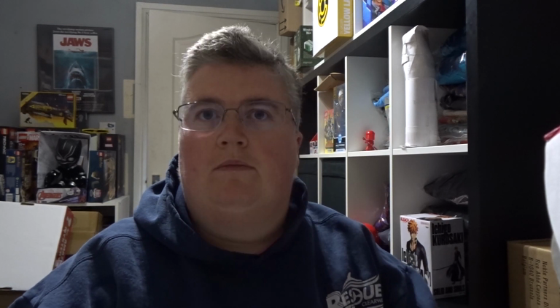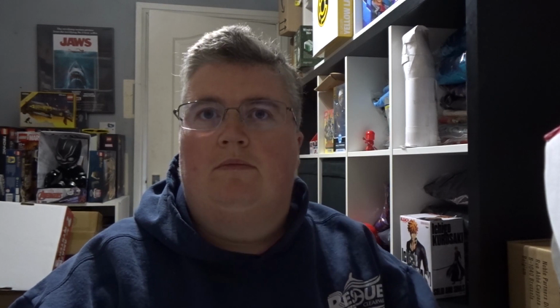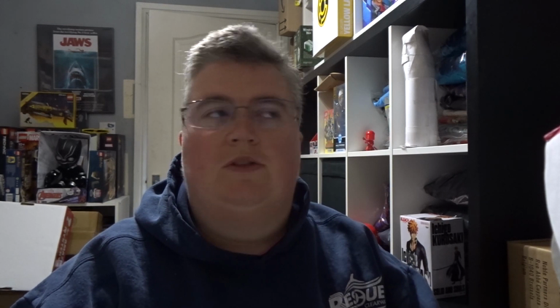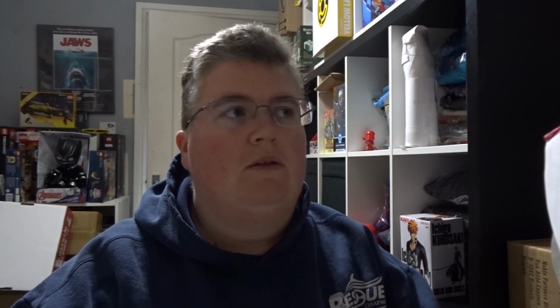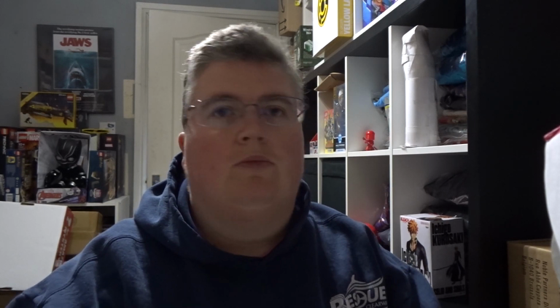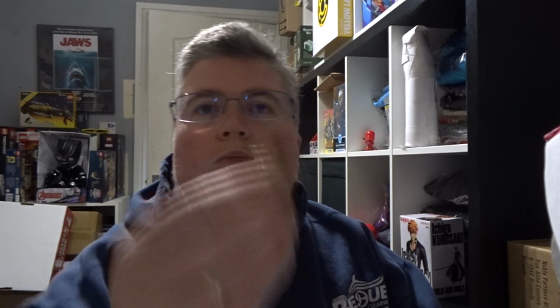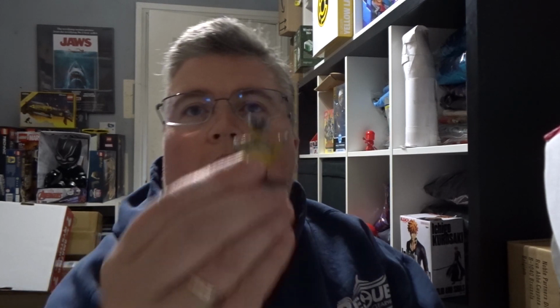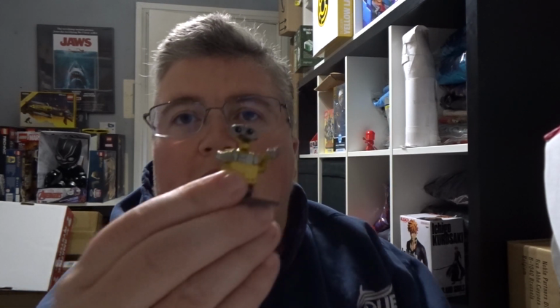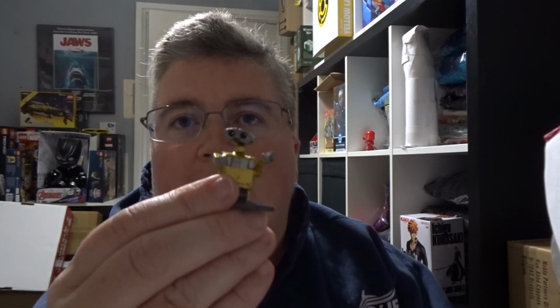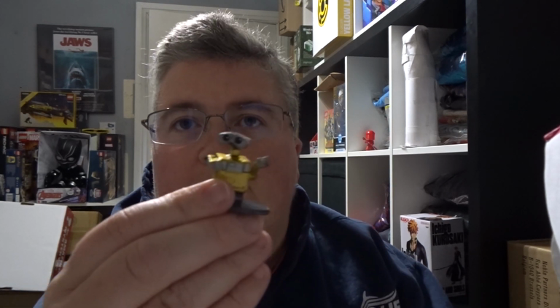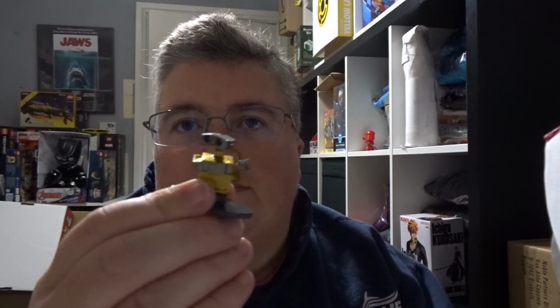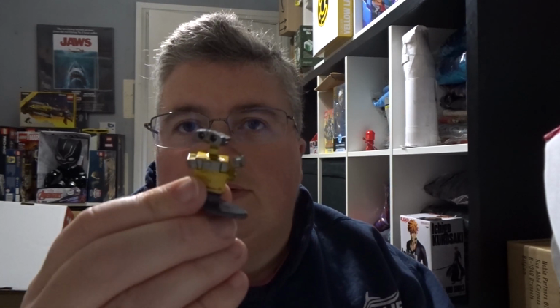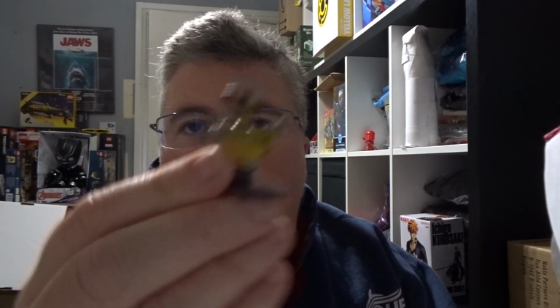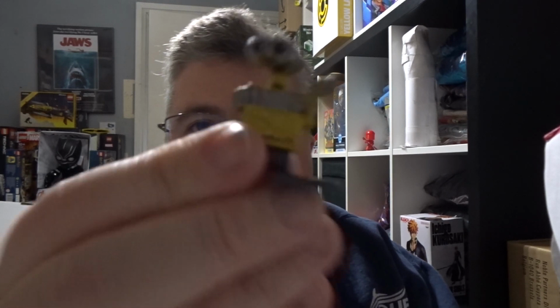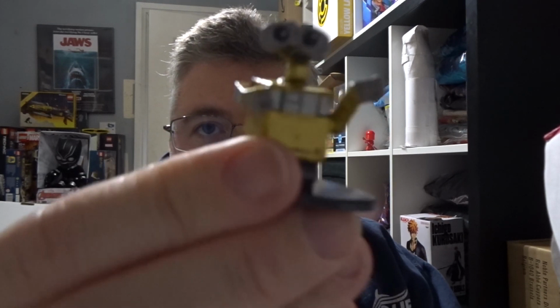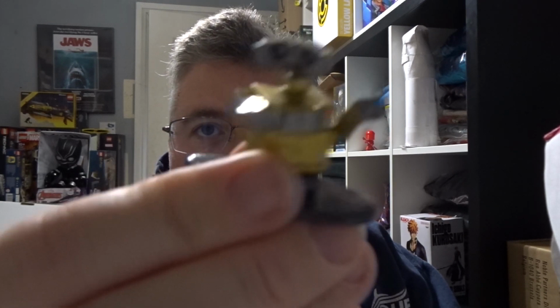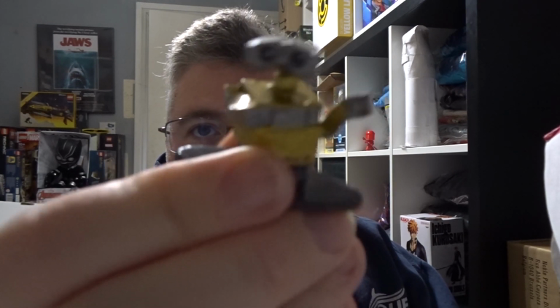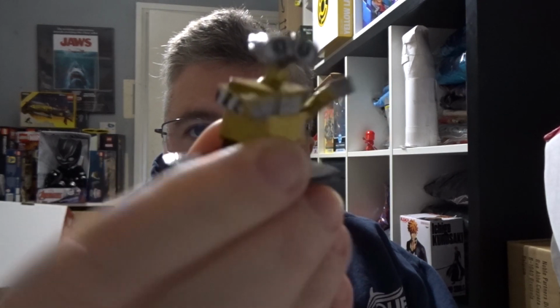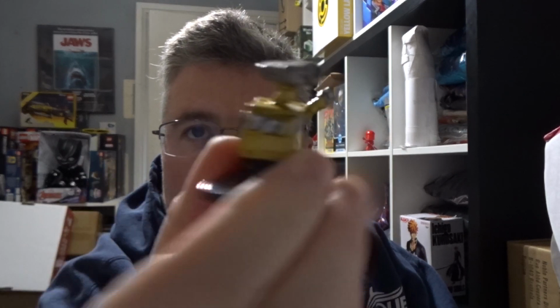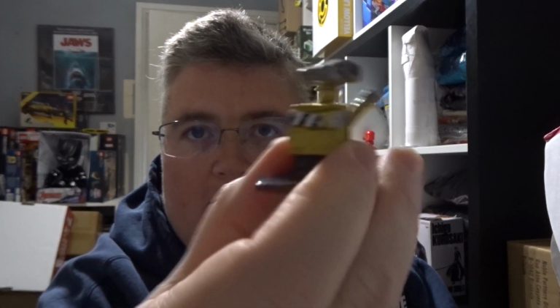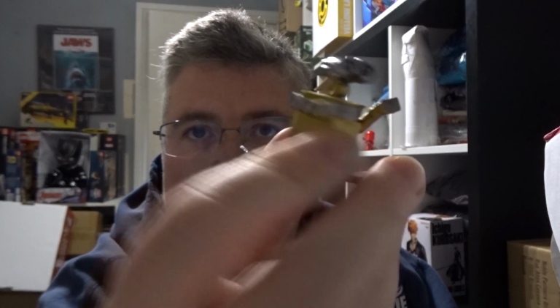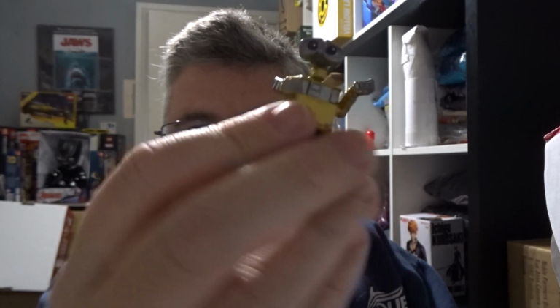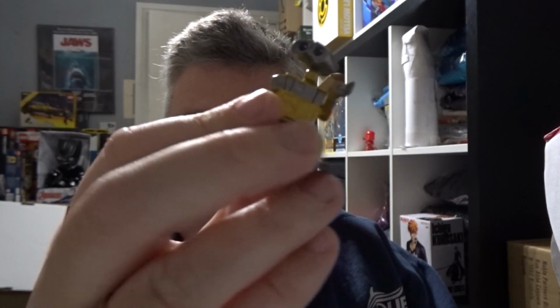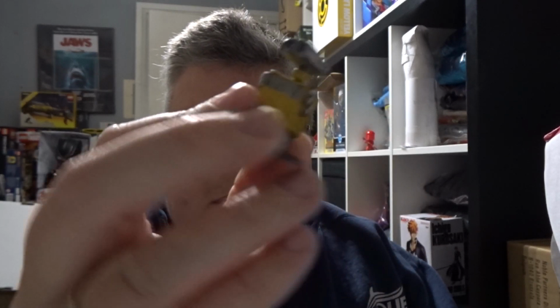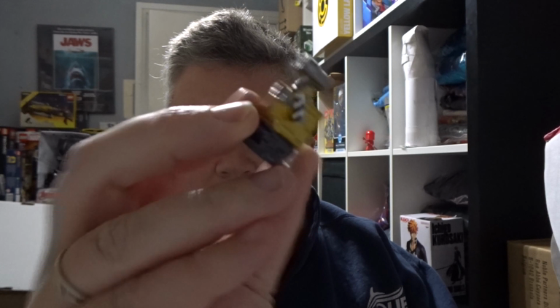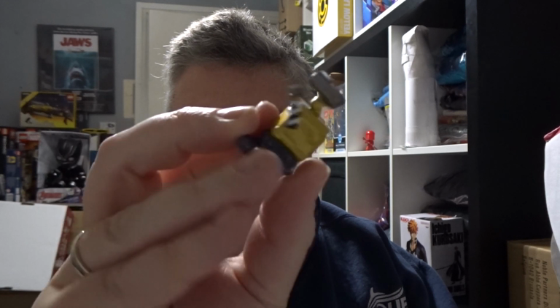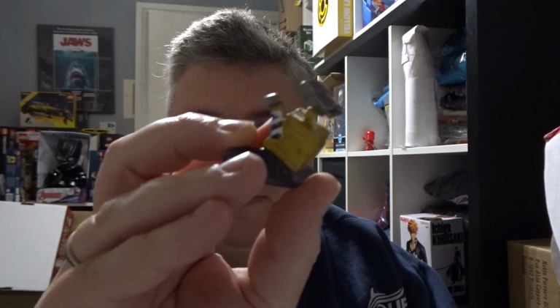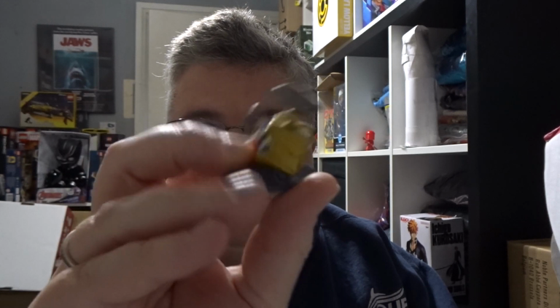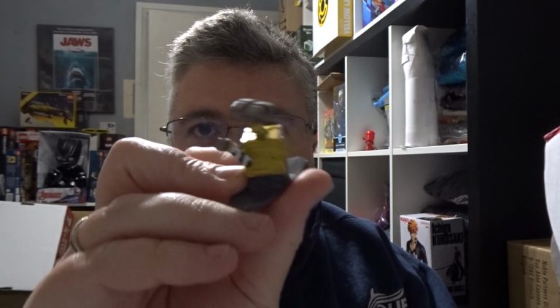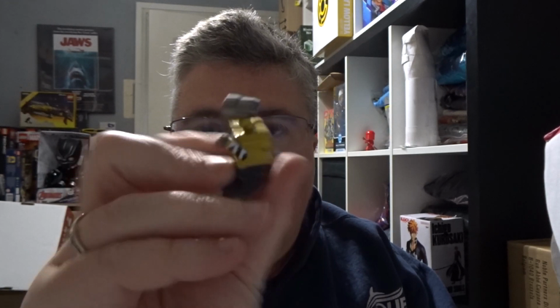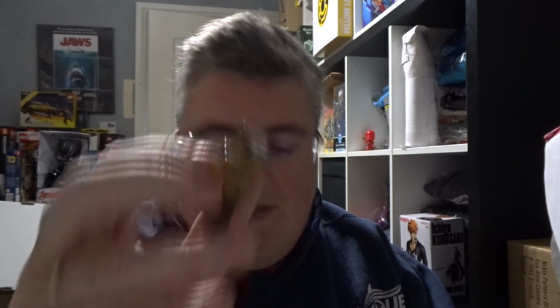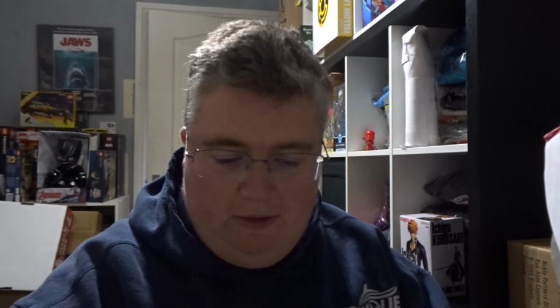Wall-E. Pretty sure it's Wall-E. That's metal. That's pretty cute.